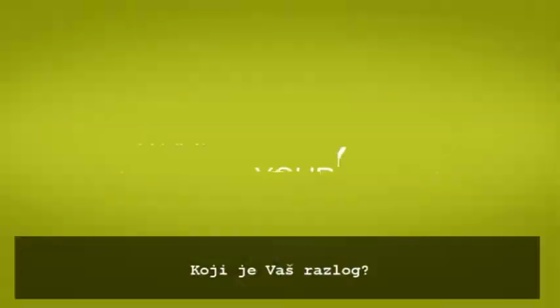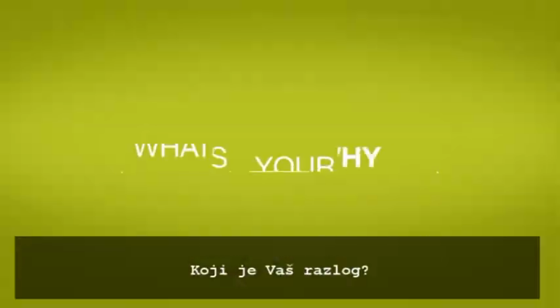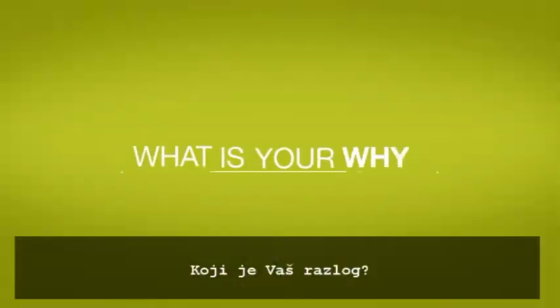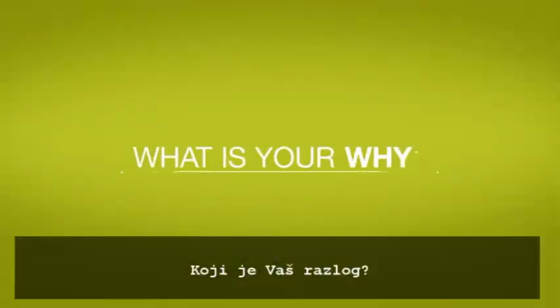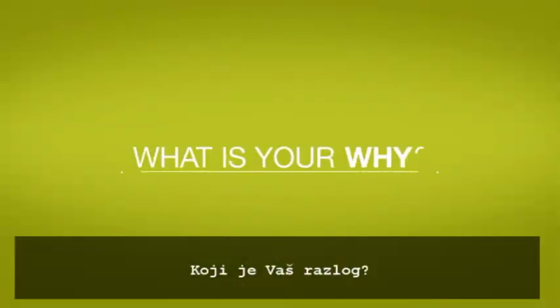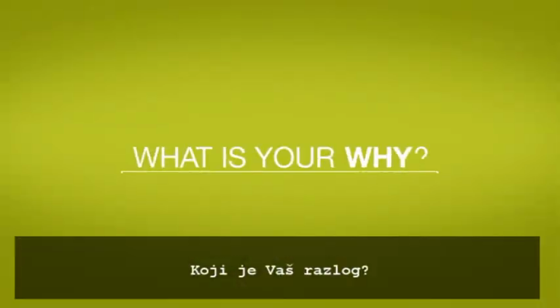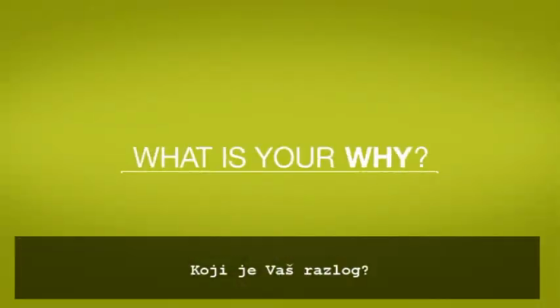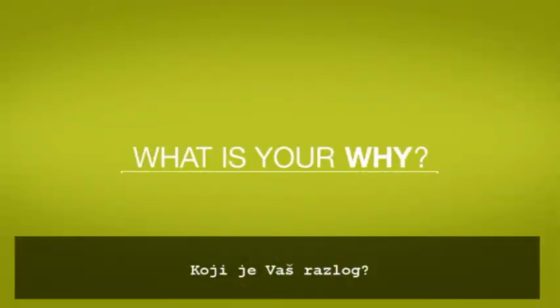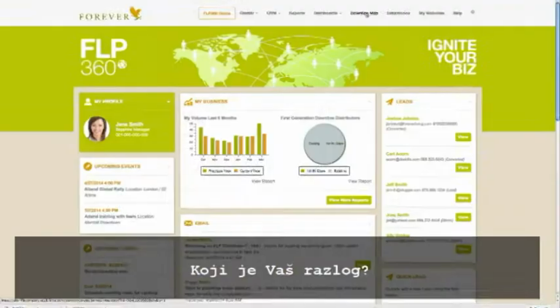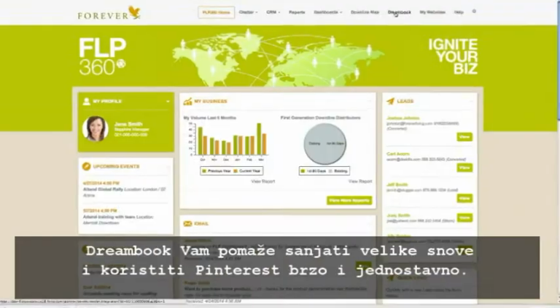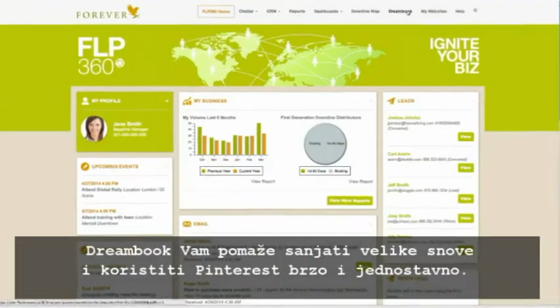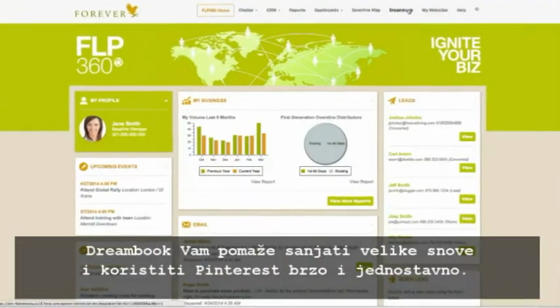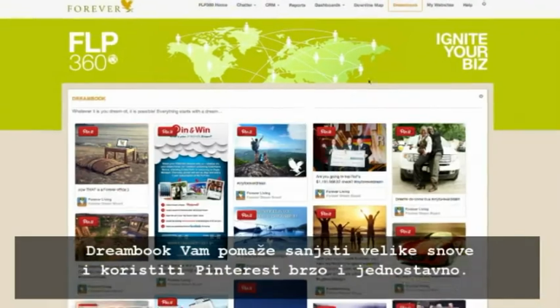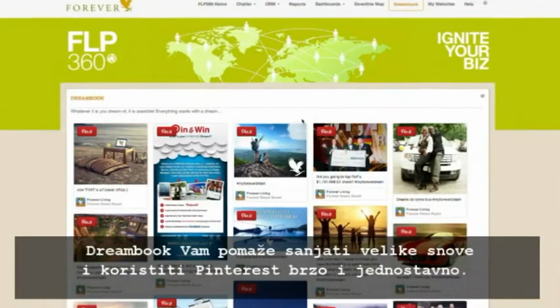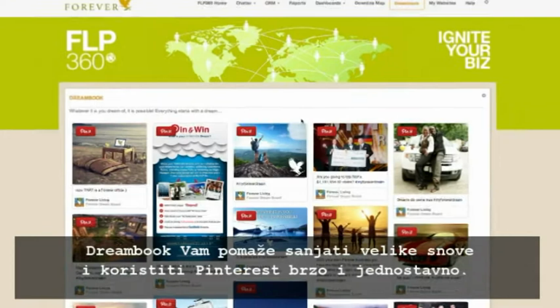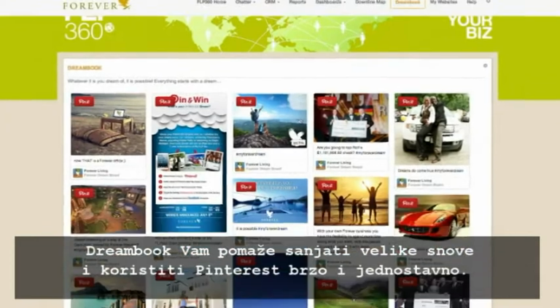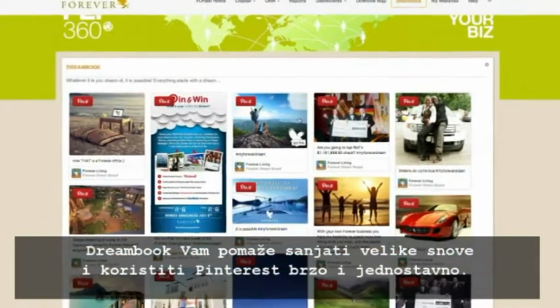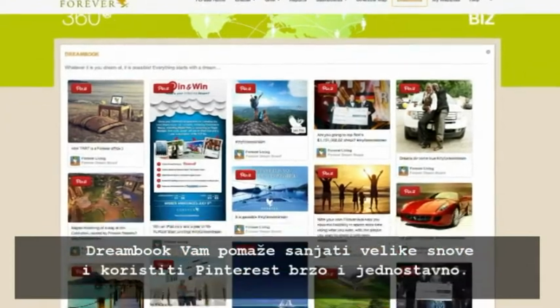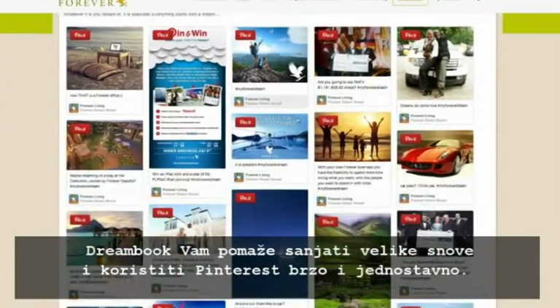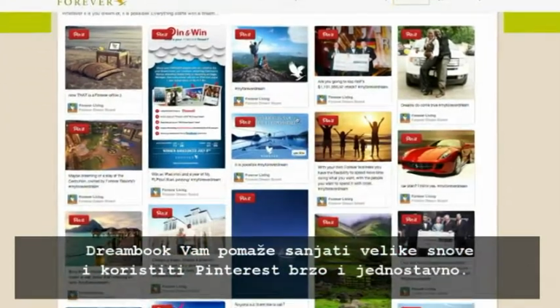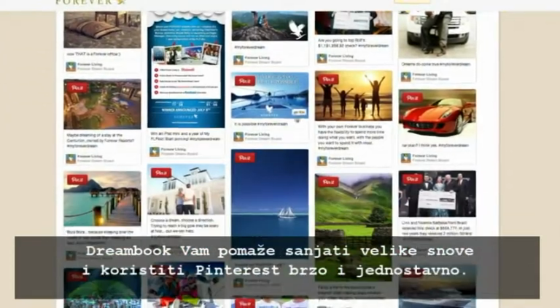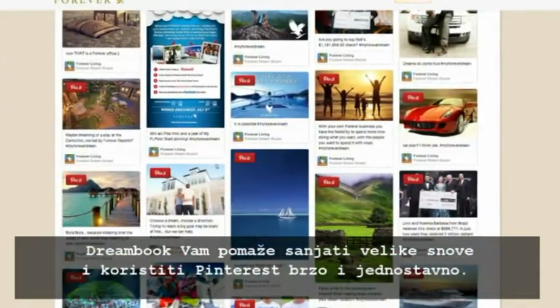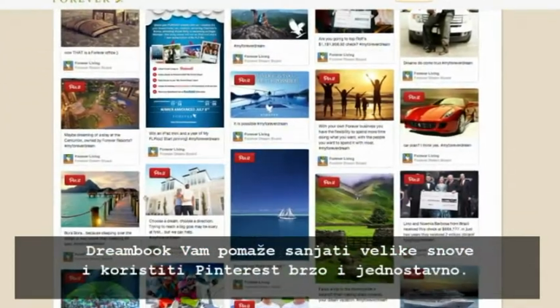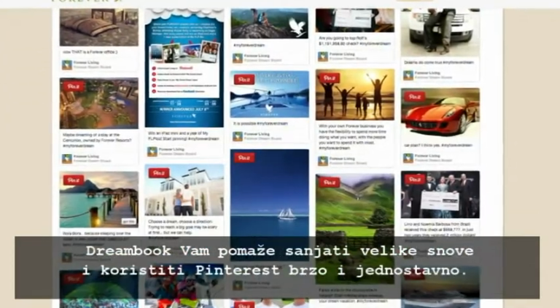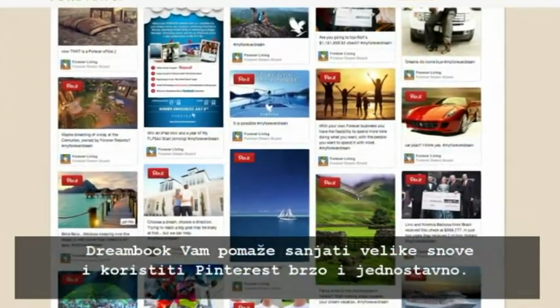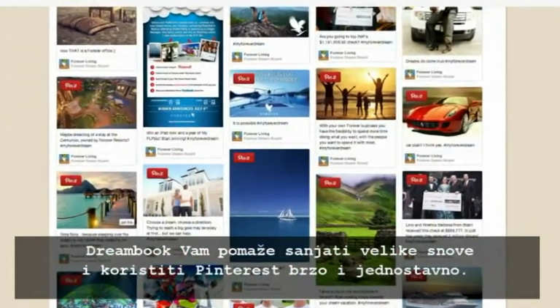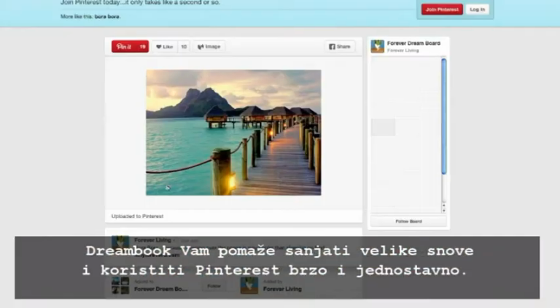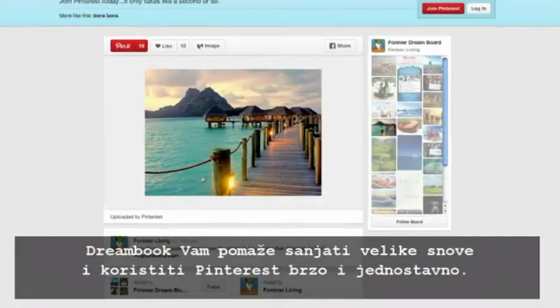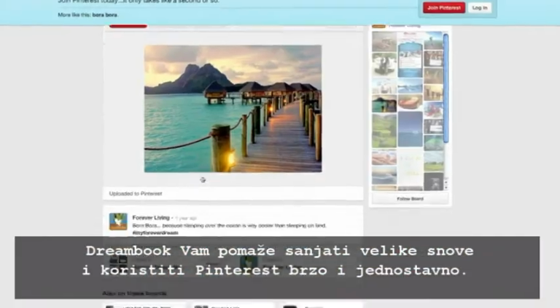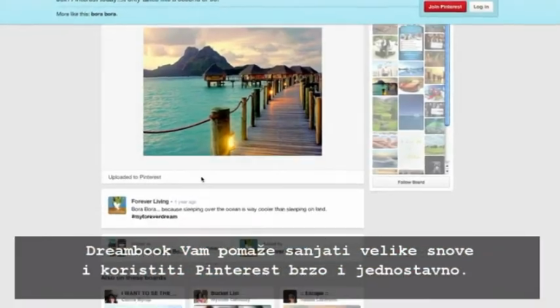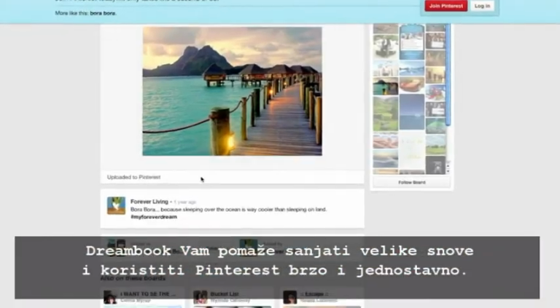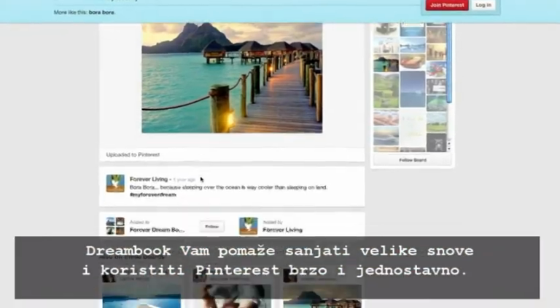What is your why? DreamBook helps you dream big, allowing you to utilize Pinterest right from your dashboard.